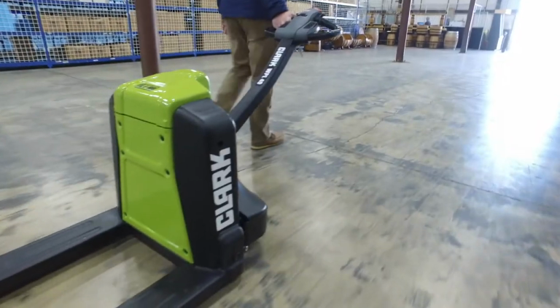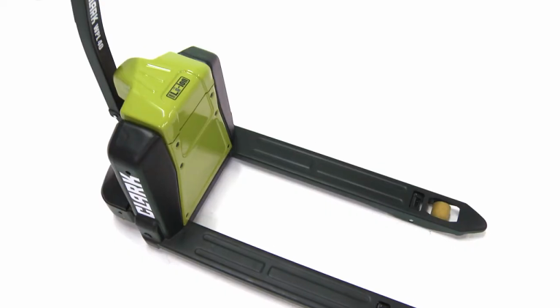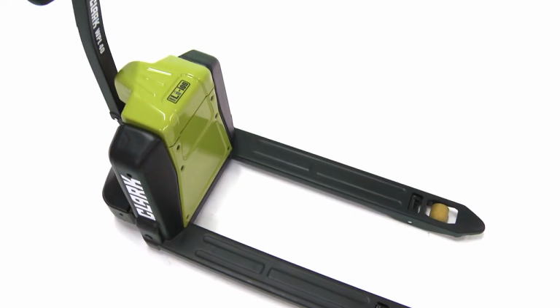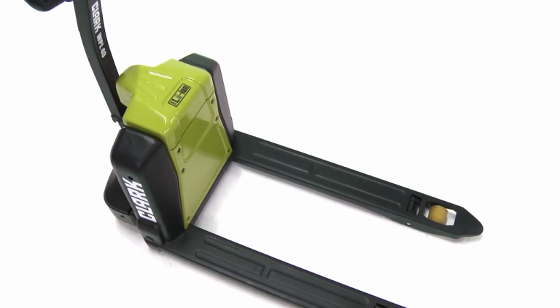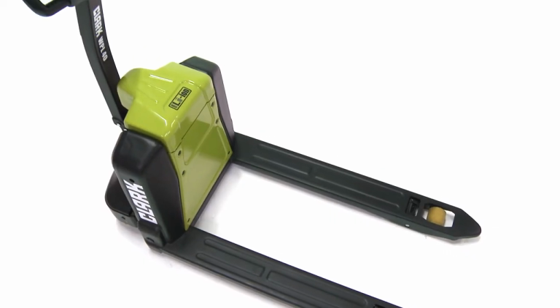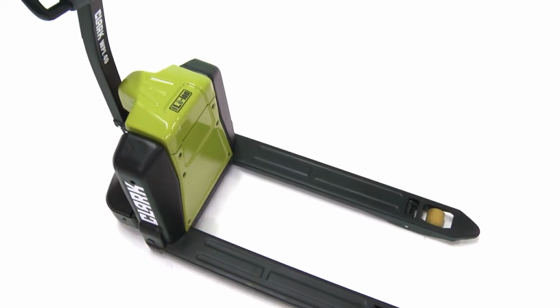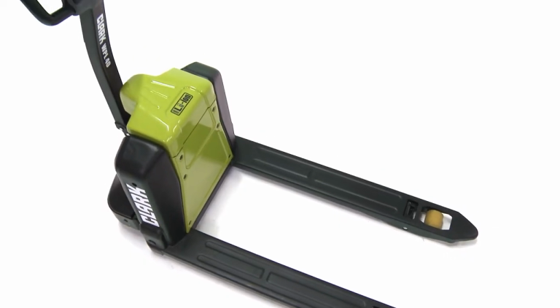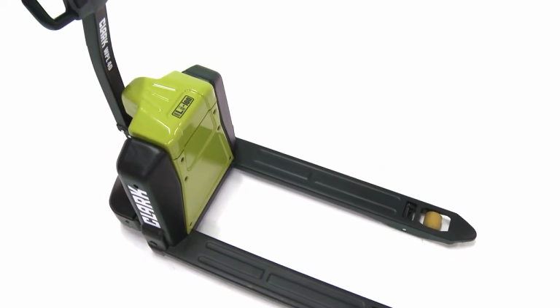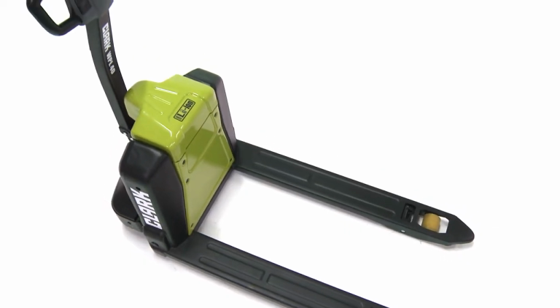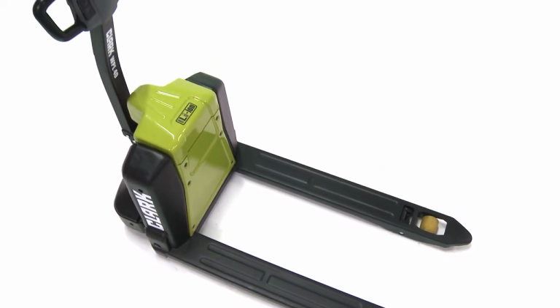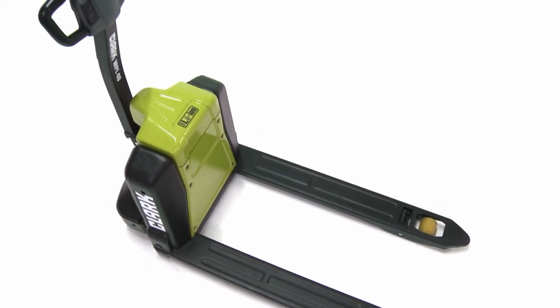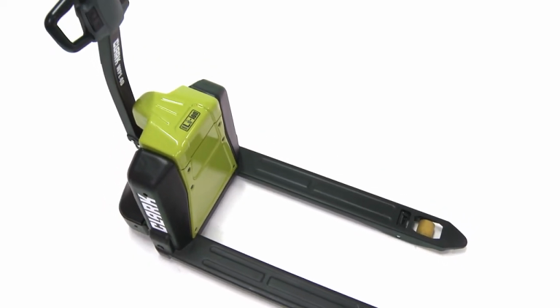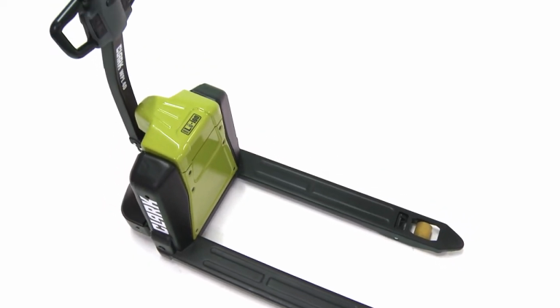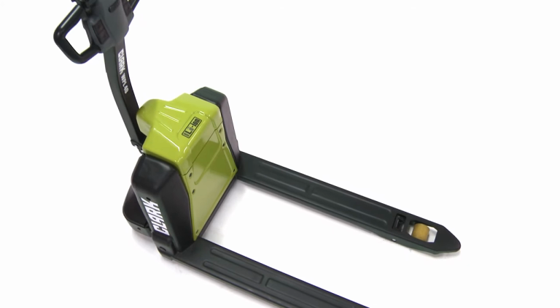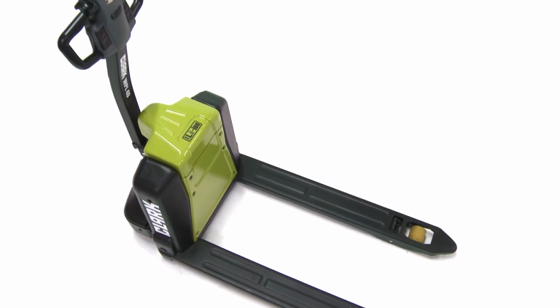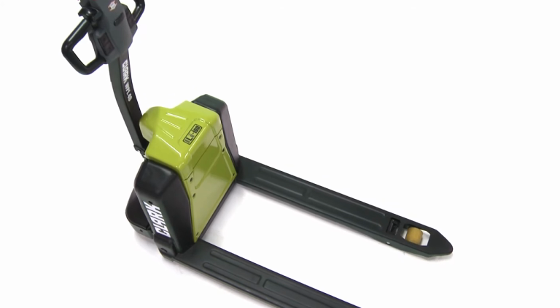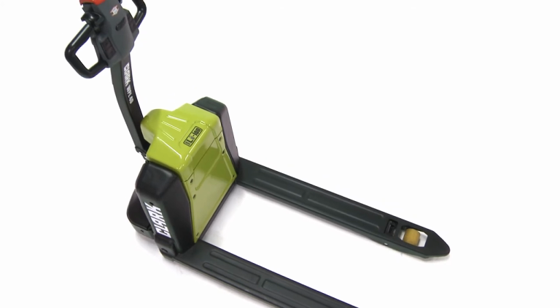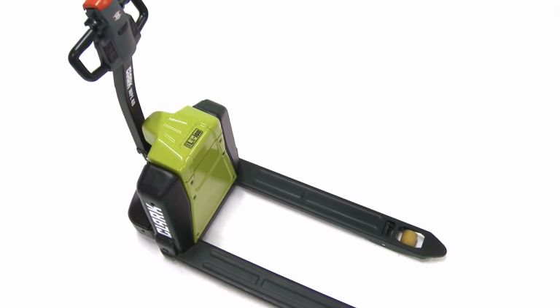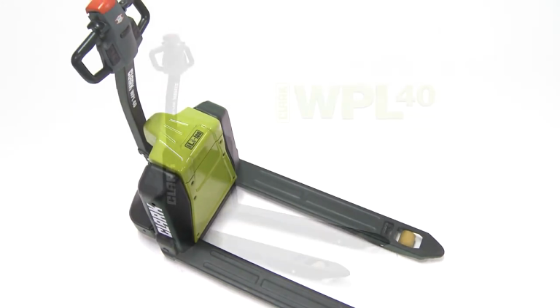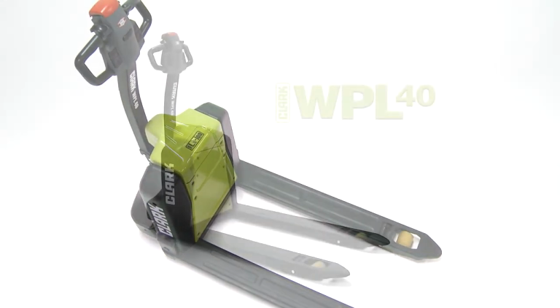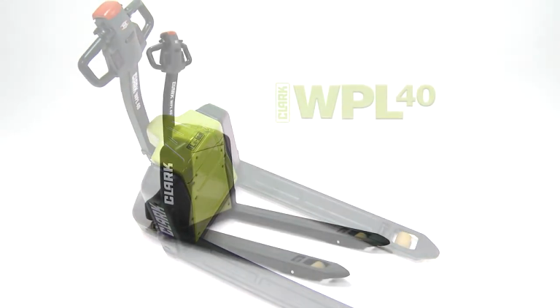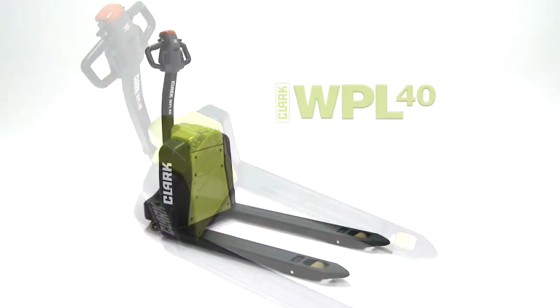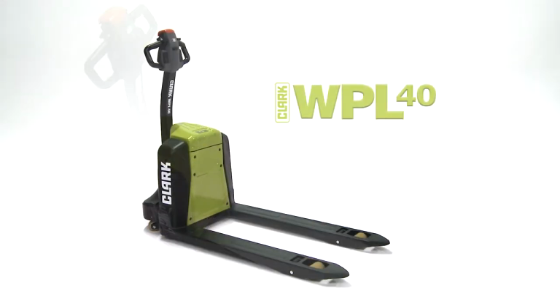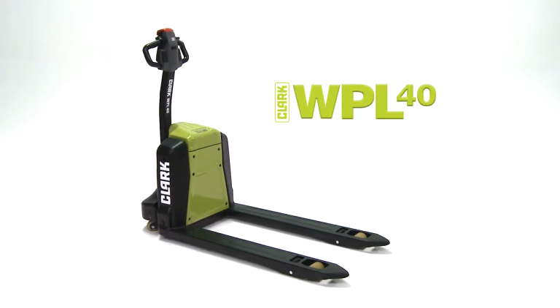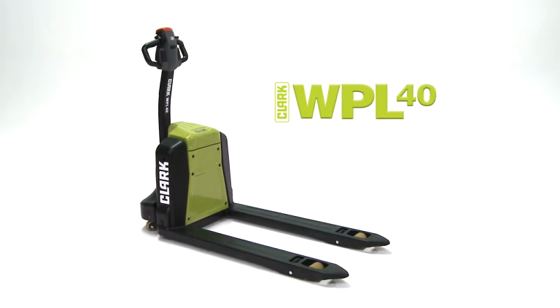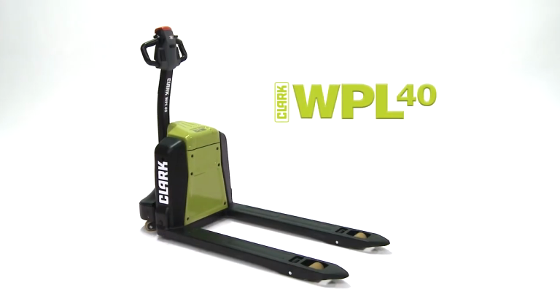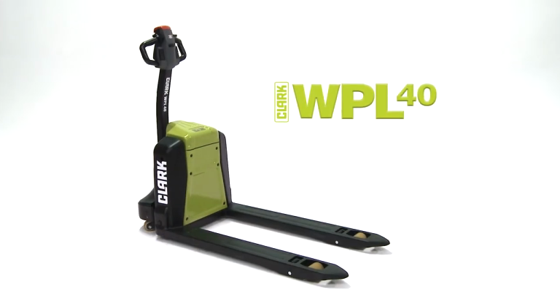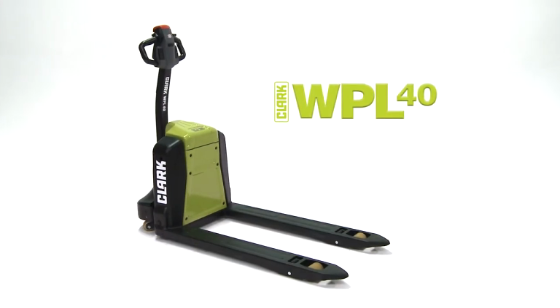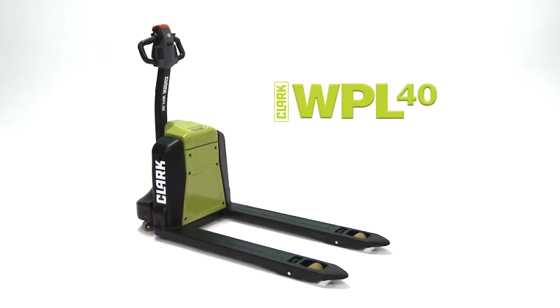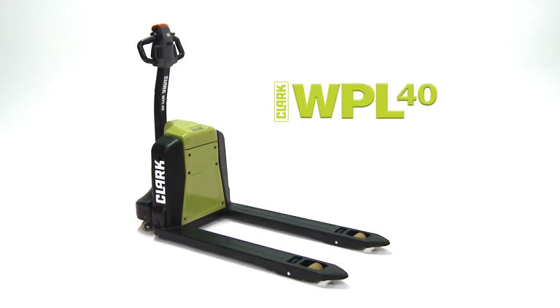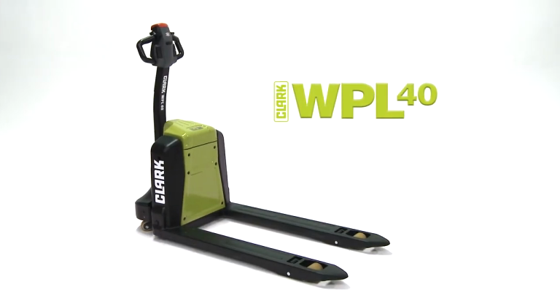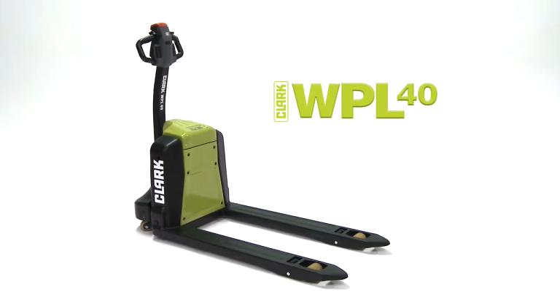Continuing the tradition of built-to-last, Clark announces our new WPL-40 electric pallet jack.